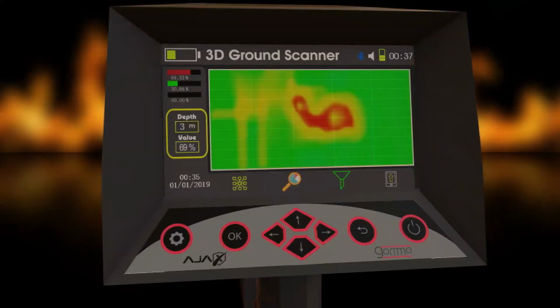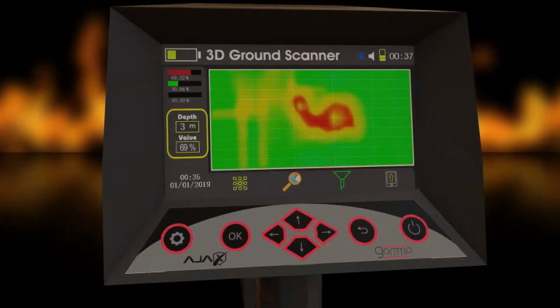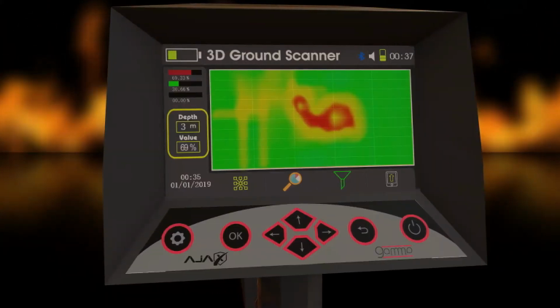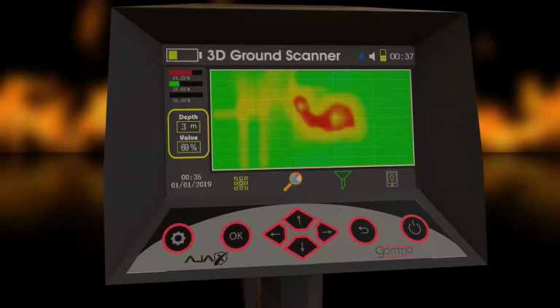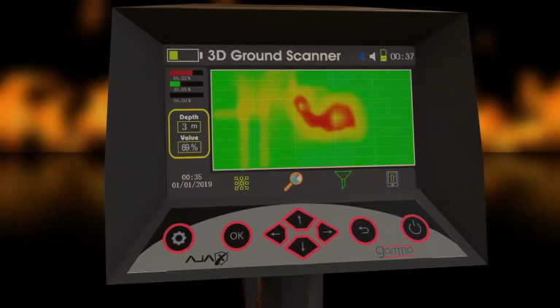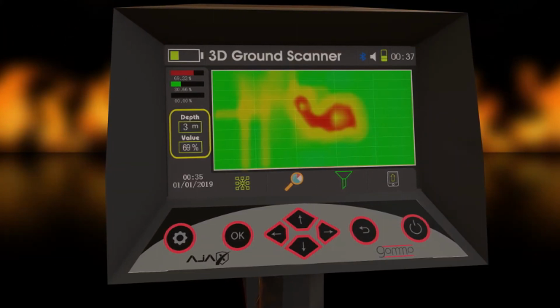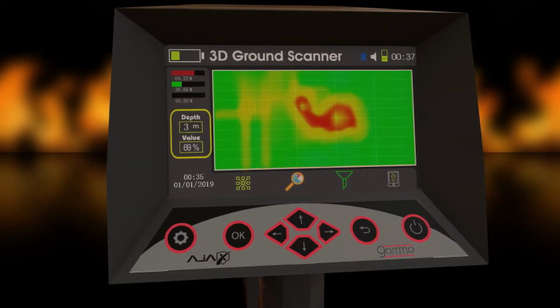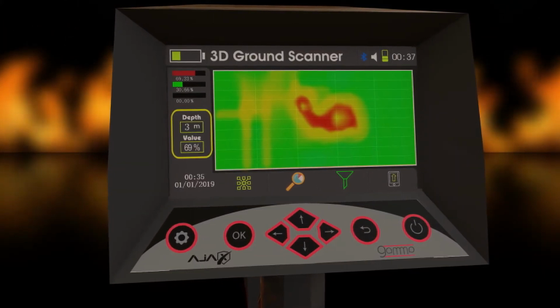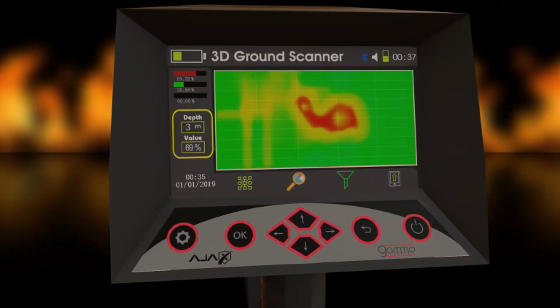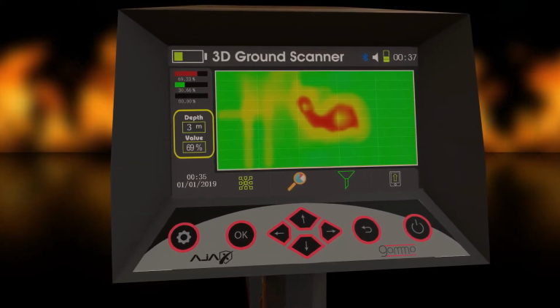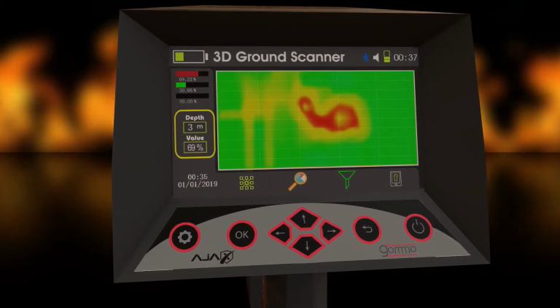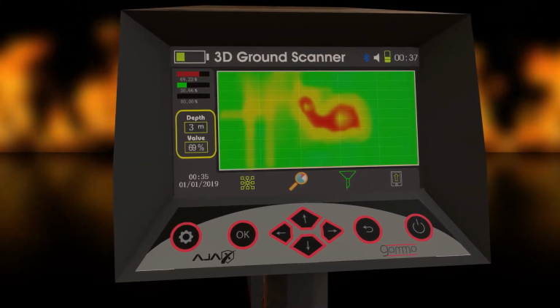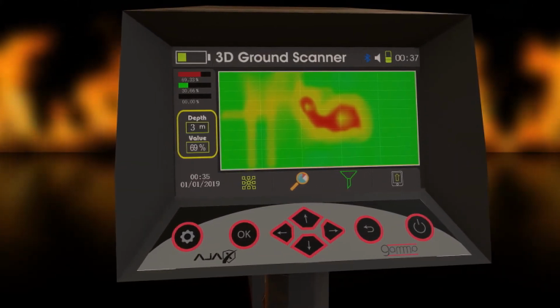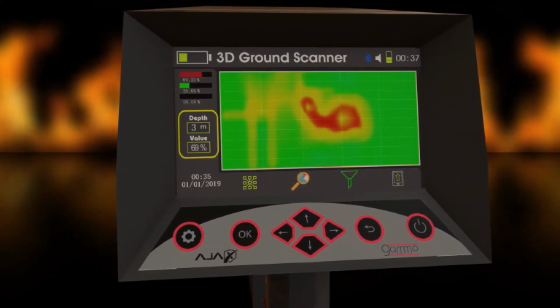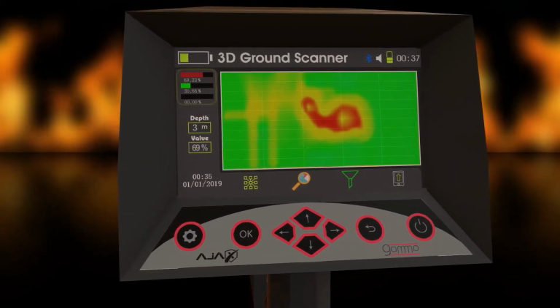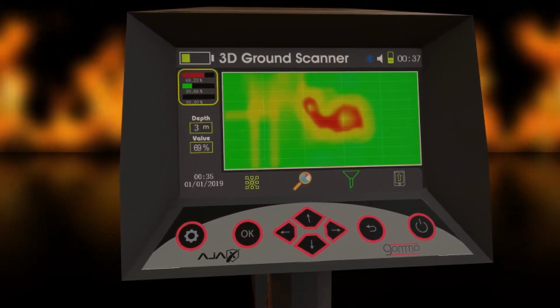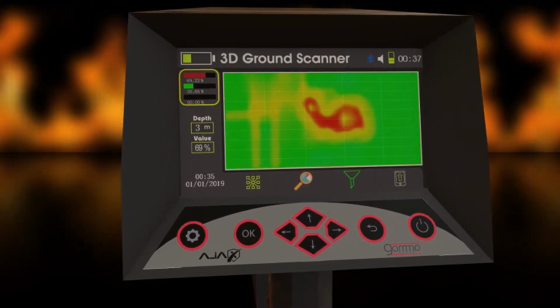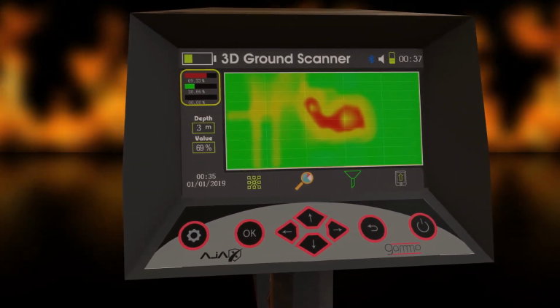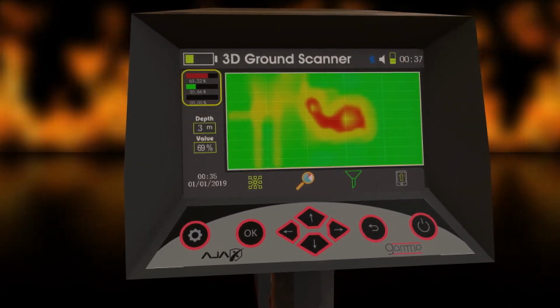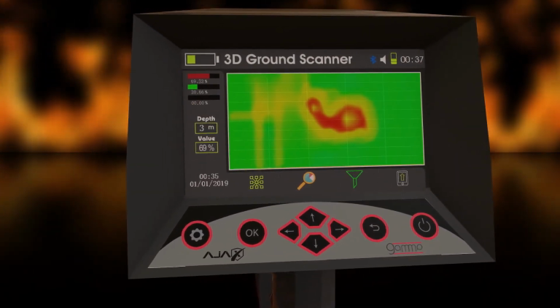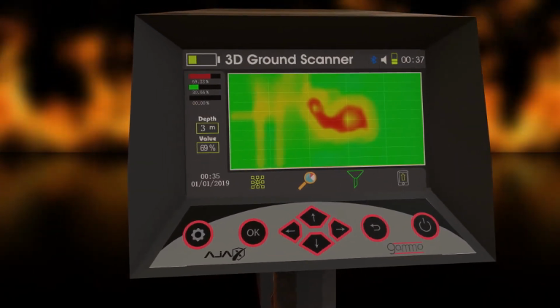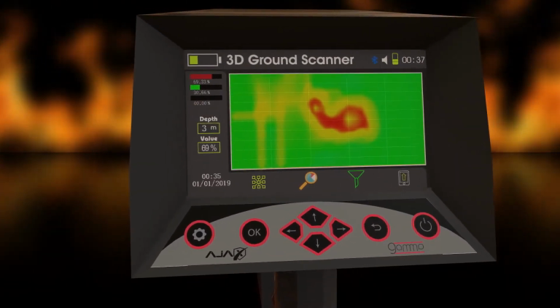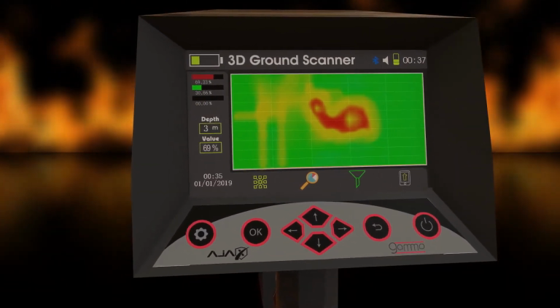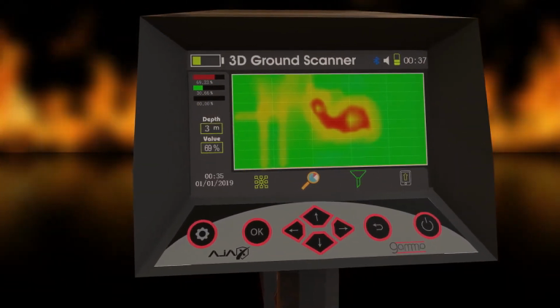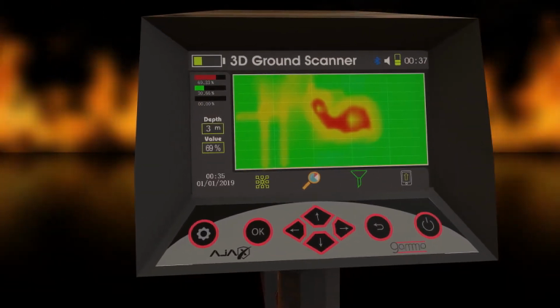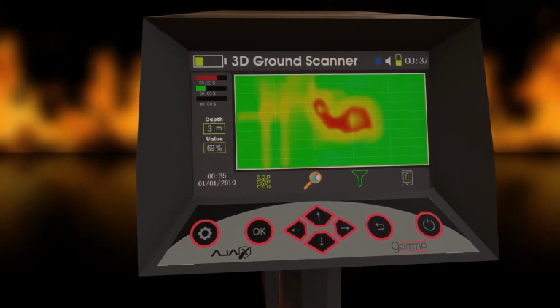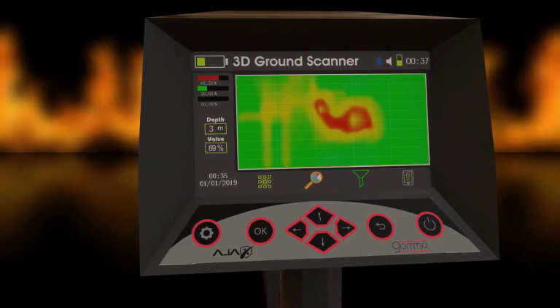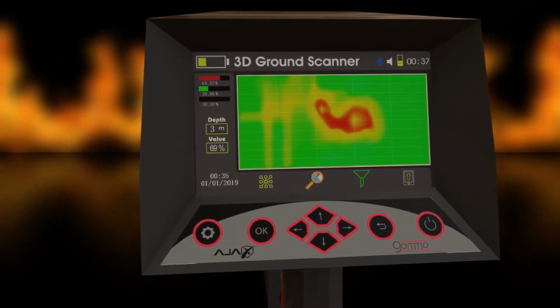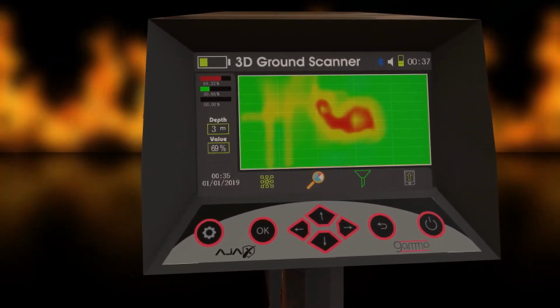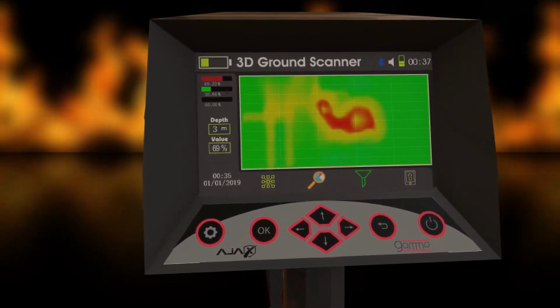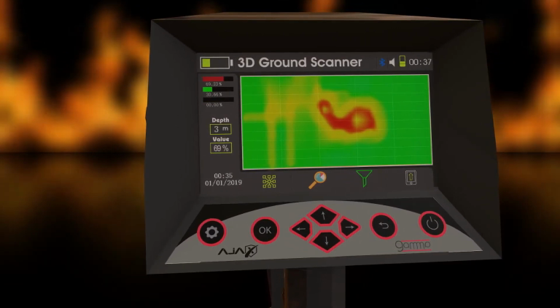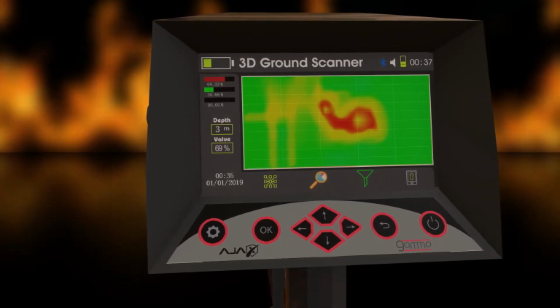The Ground Survey System is characterized by its accurate results, fast response, and multiple uses.